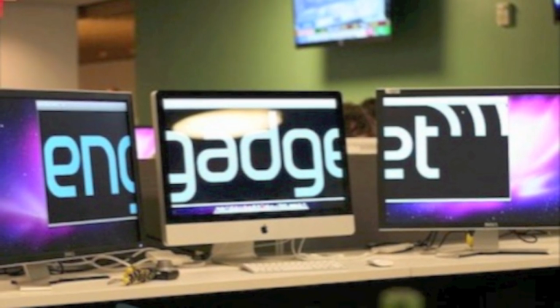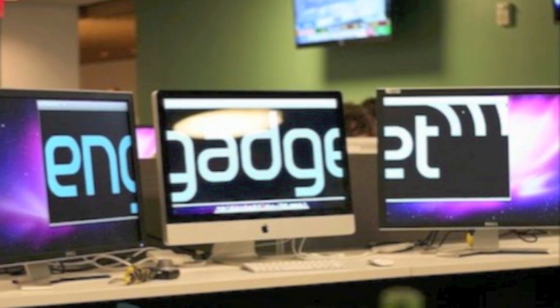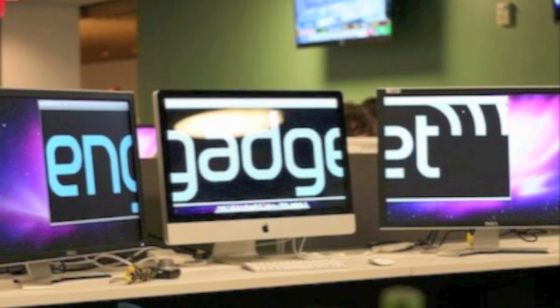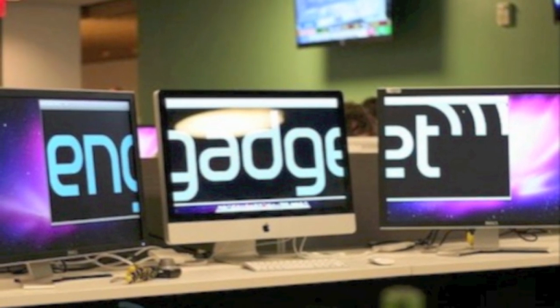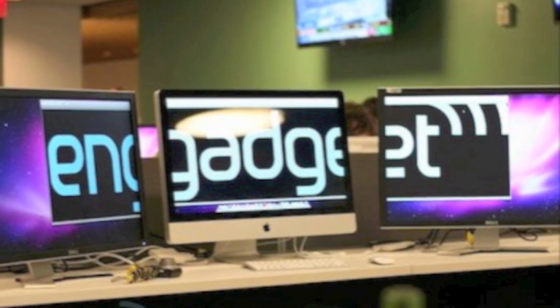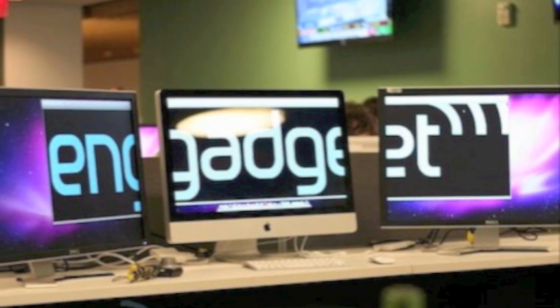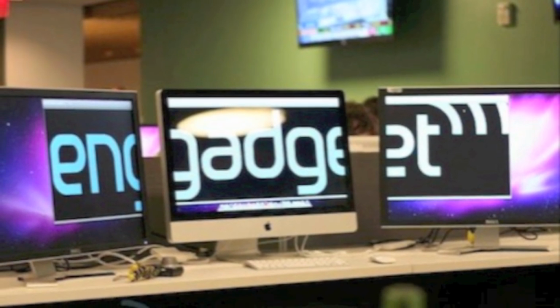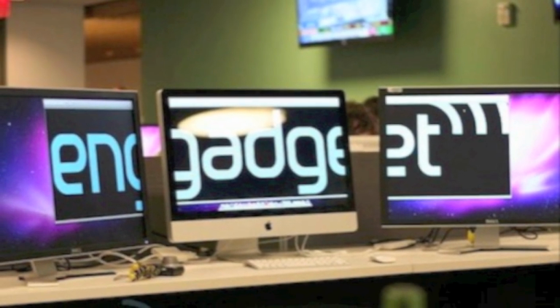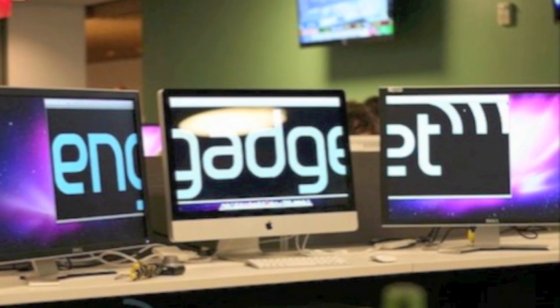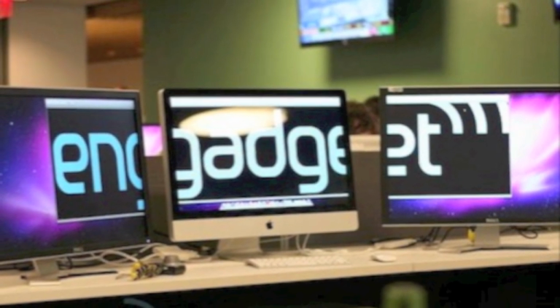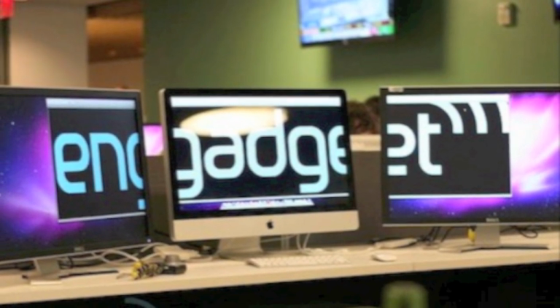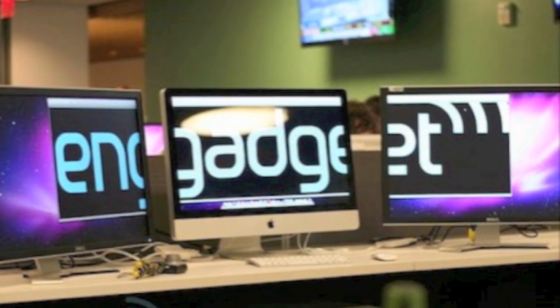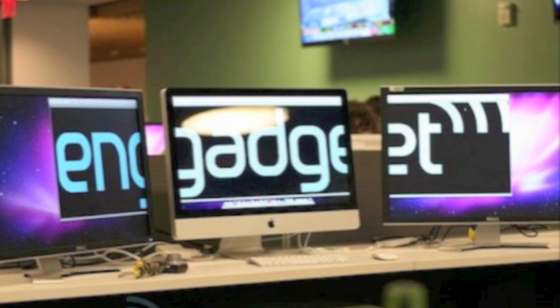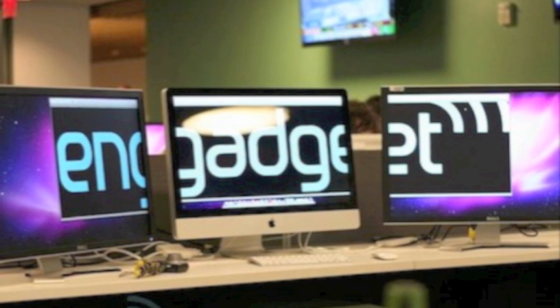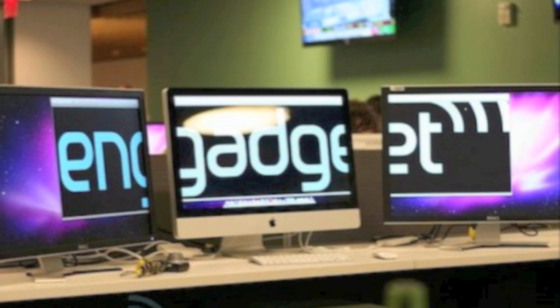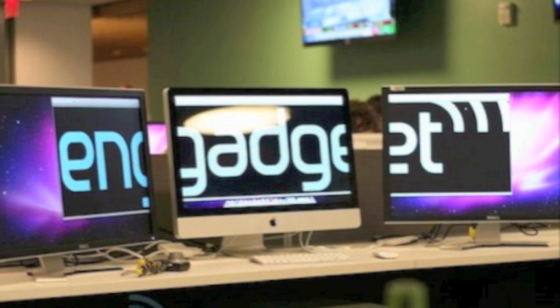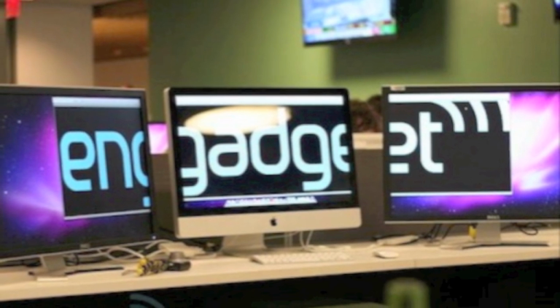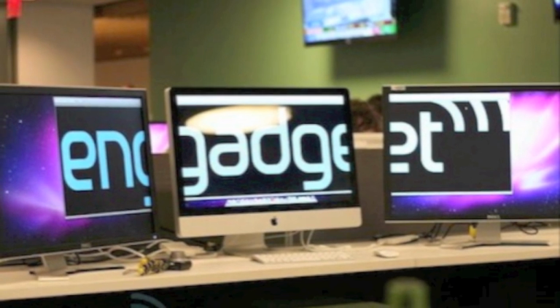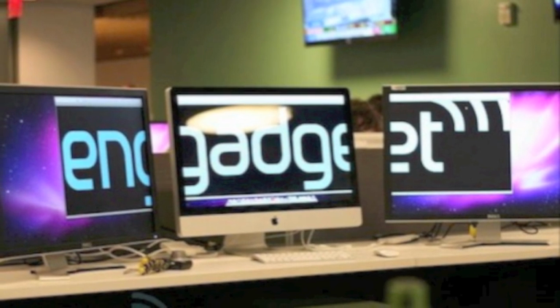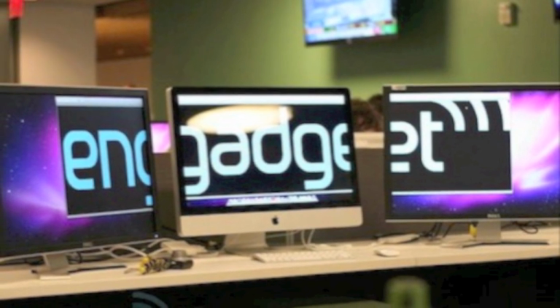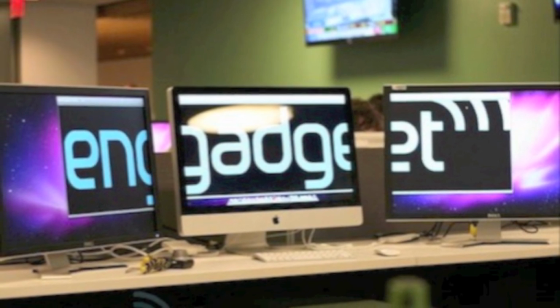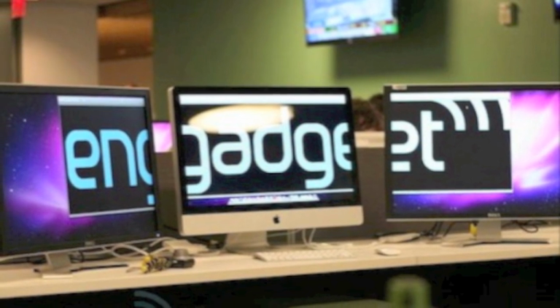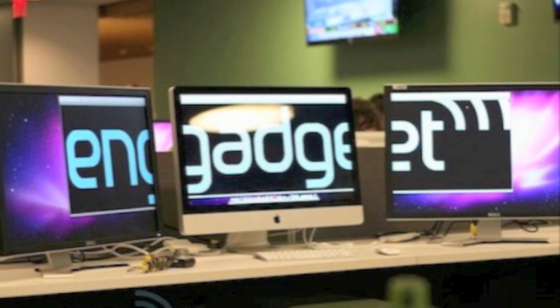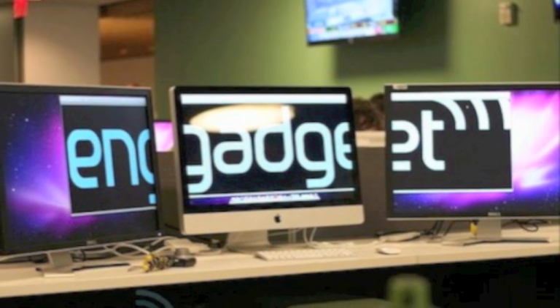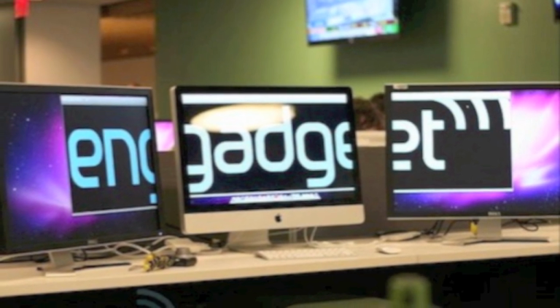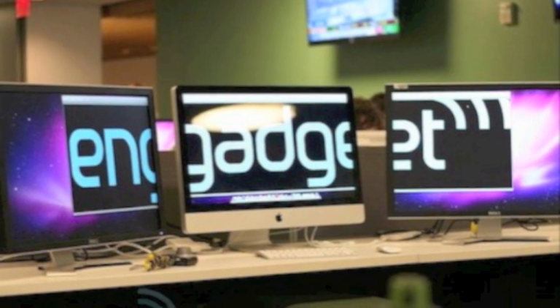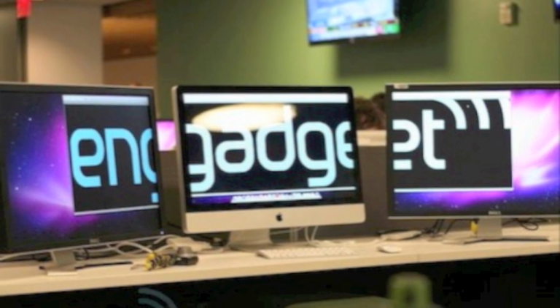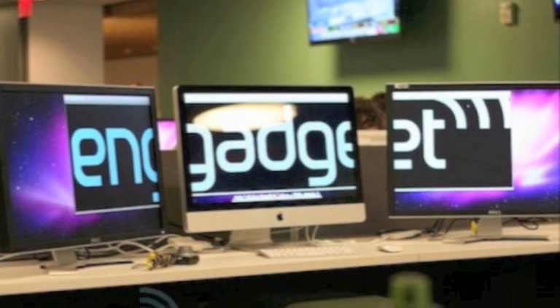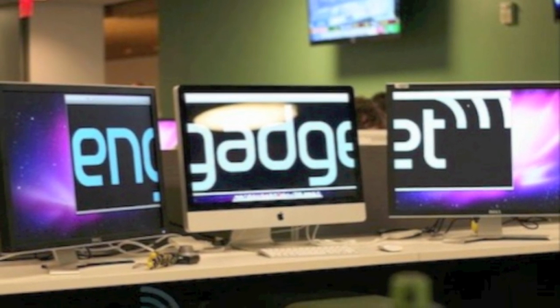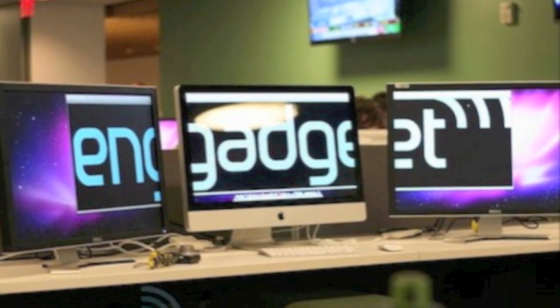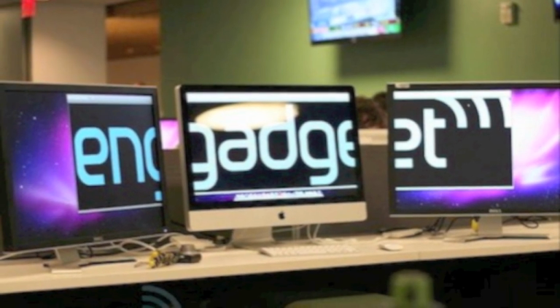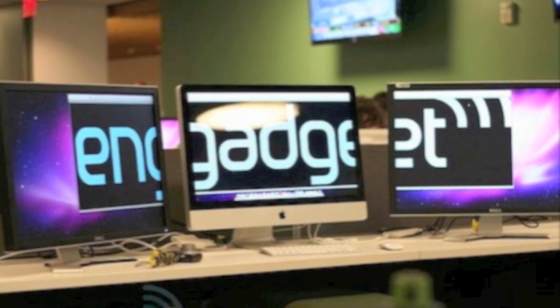Those of you who do a lot of video editing will appreciate this feature and benefit from being able to use two displays with the iMac.